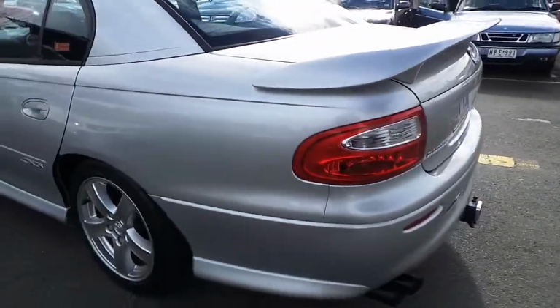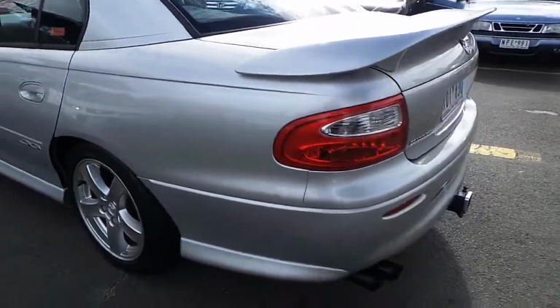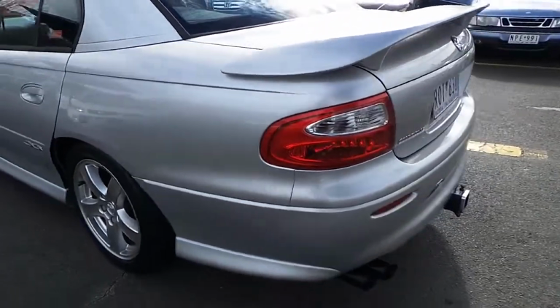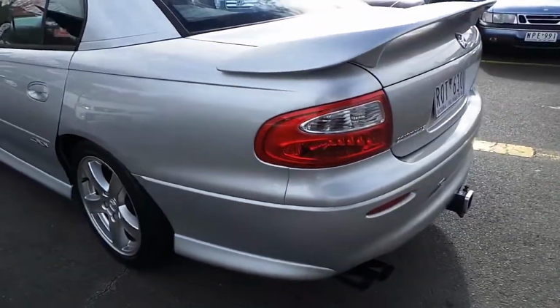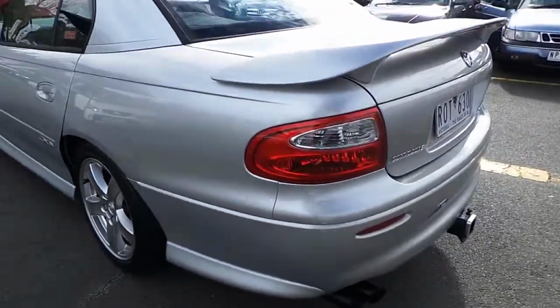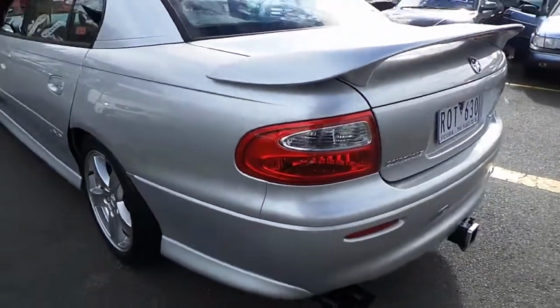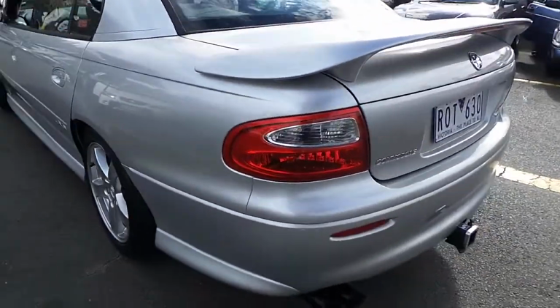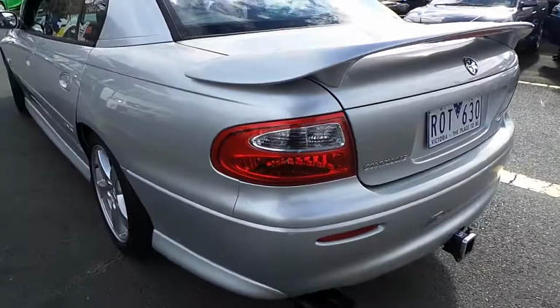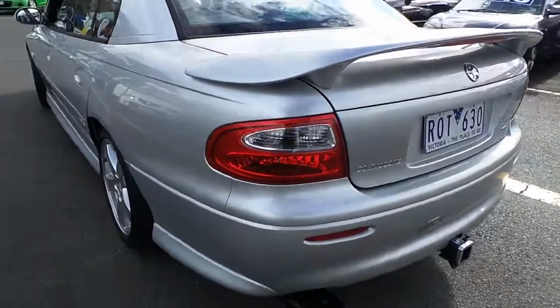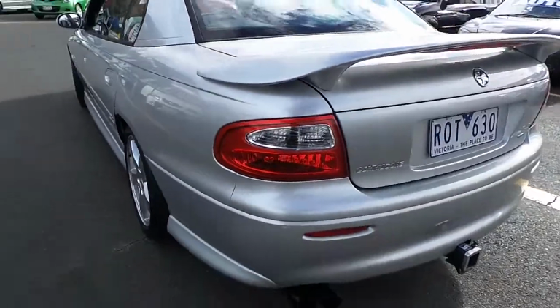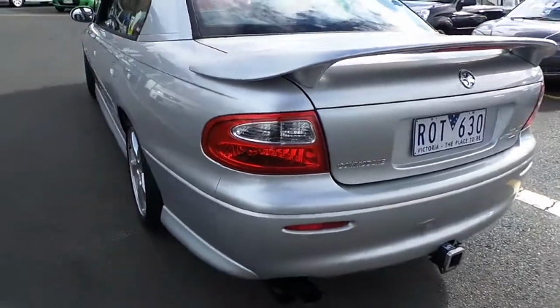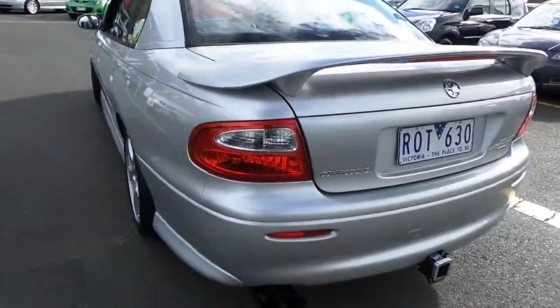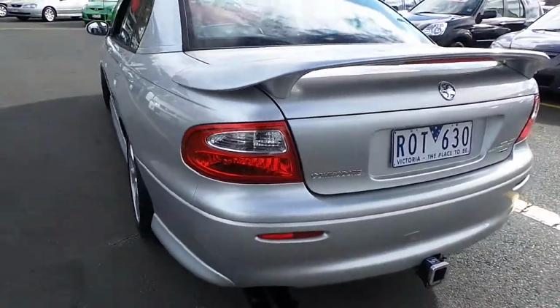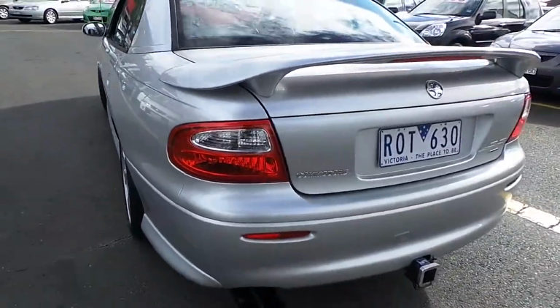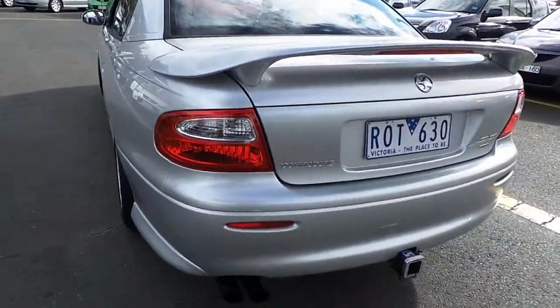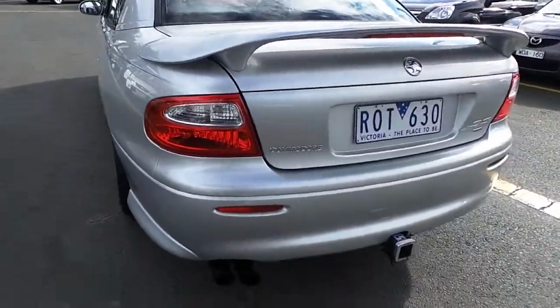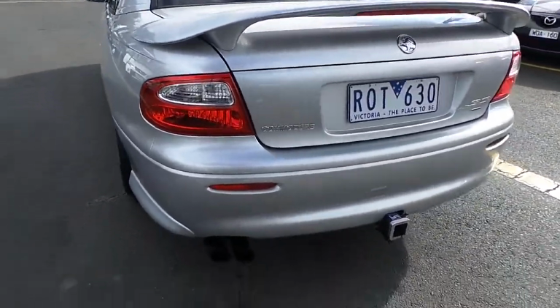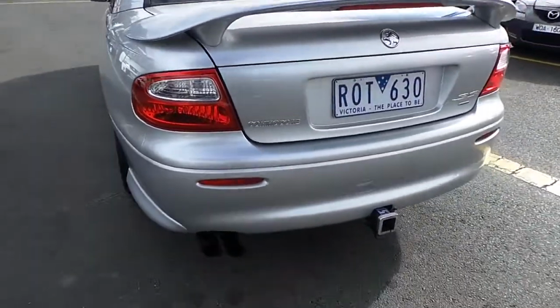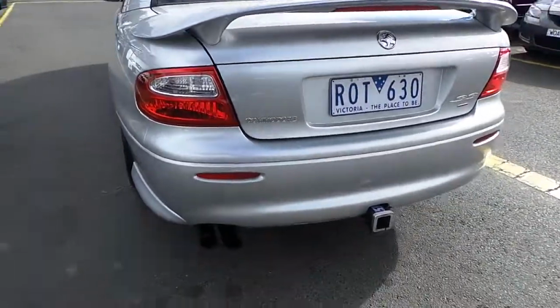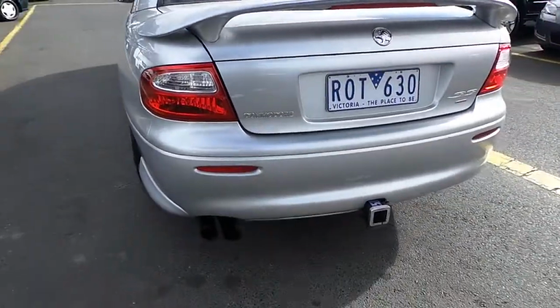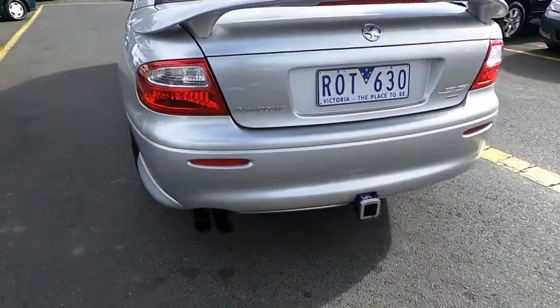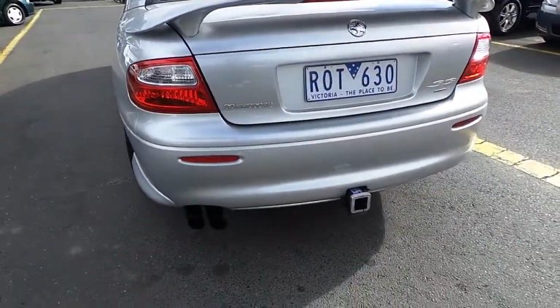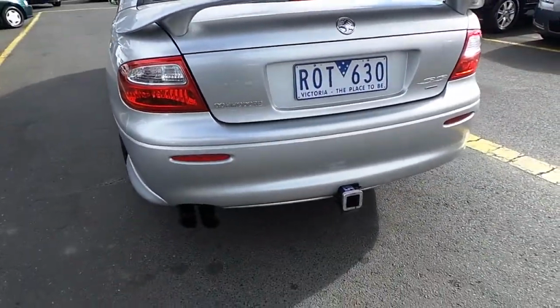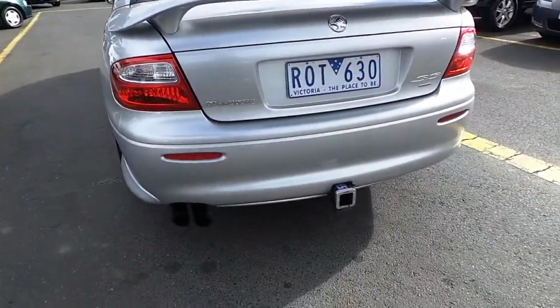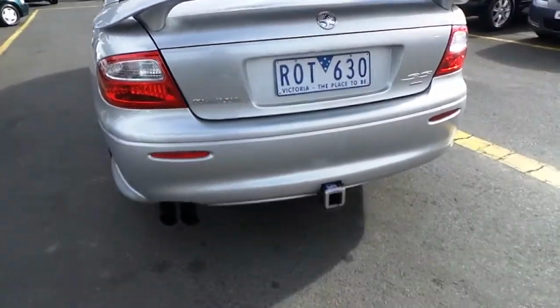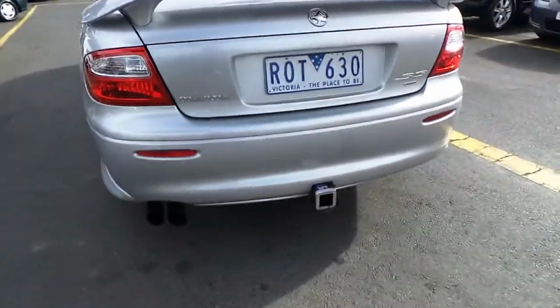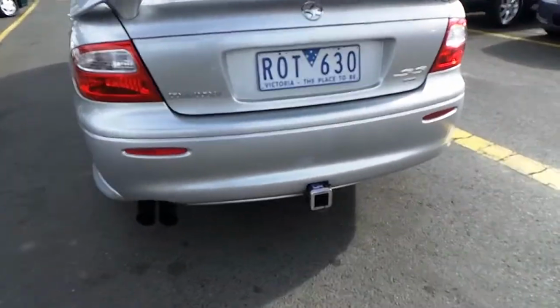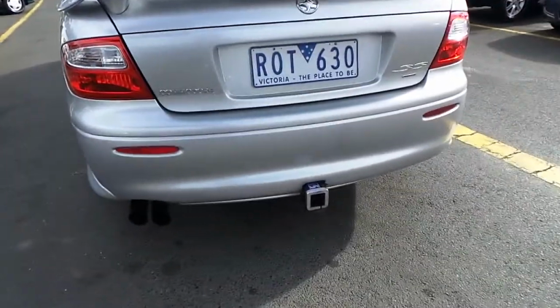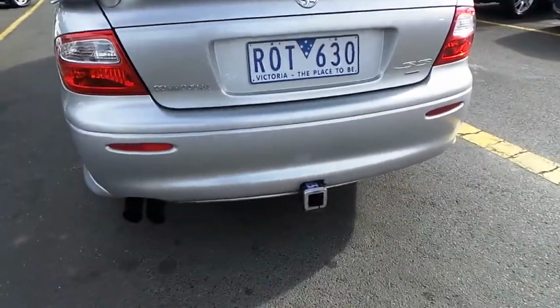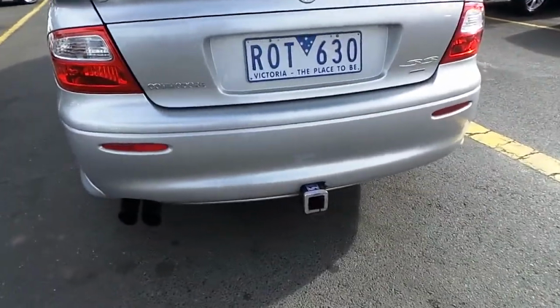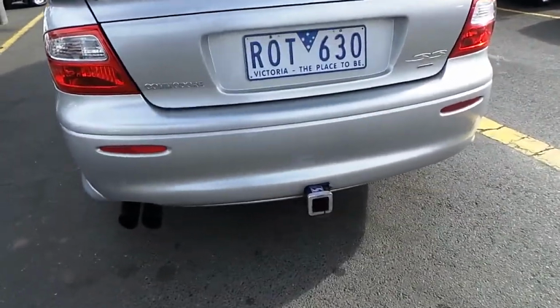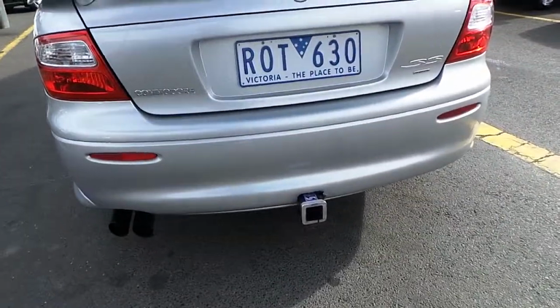Nice rumble from a nice aftermarket exhaust system. Tow bar.